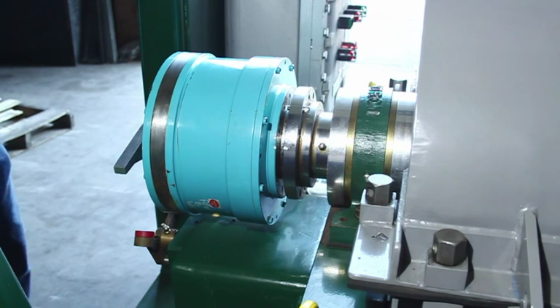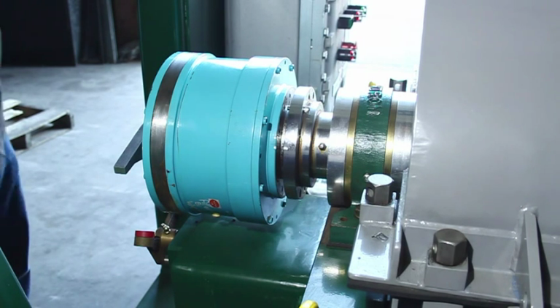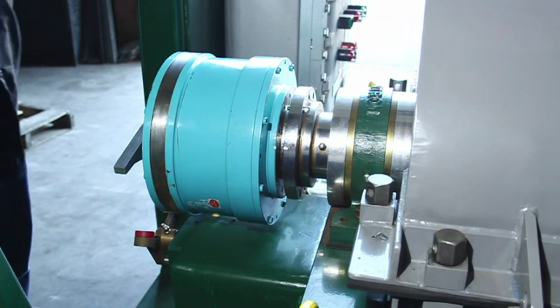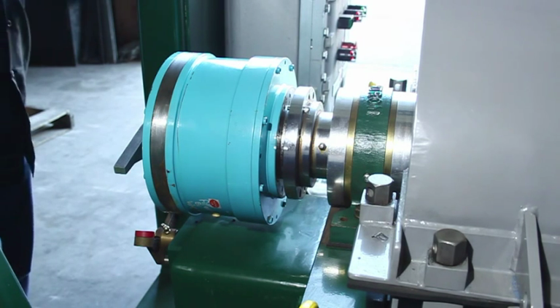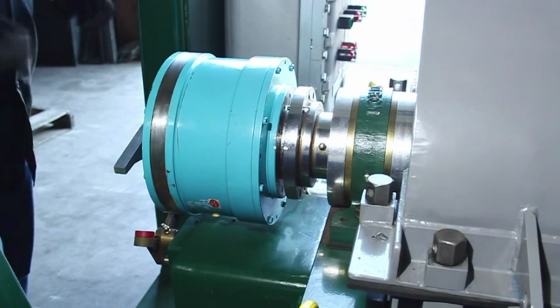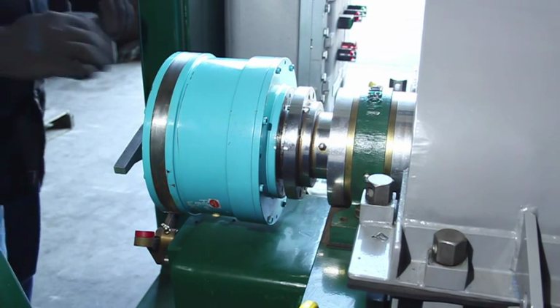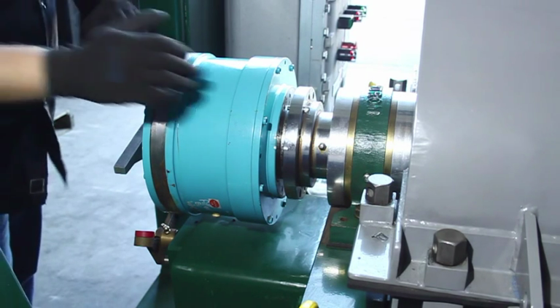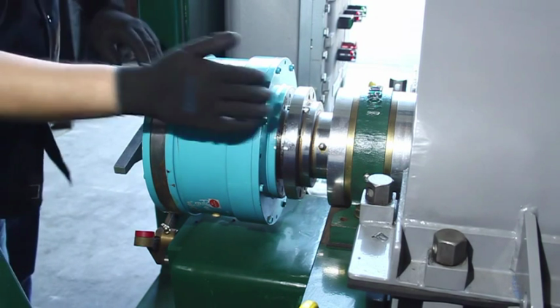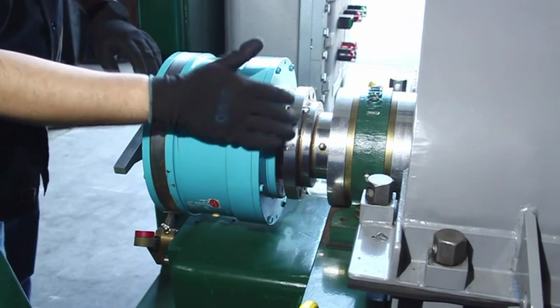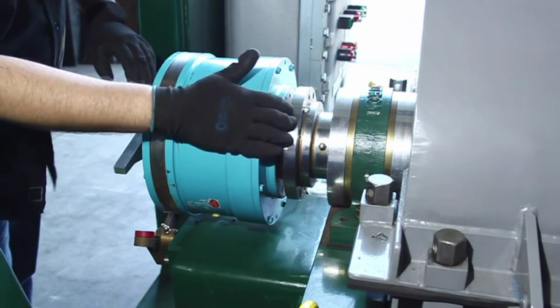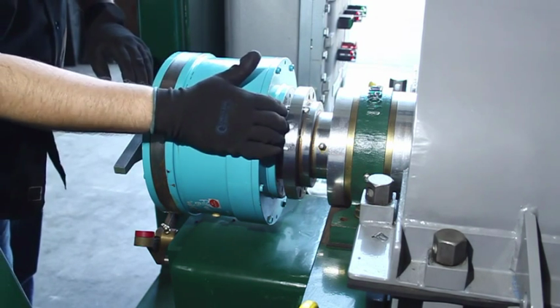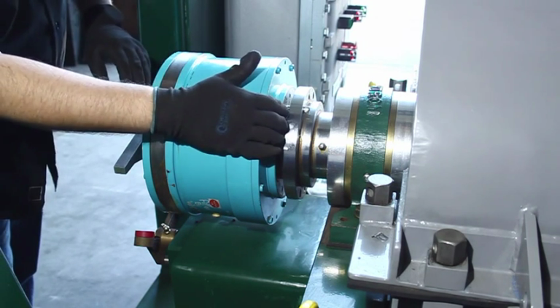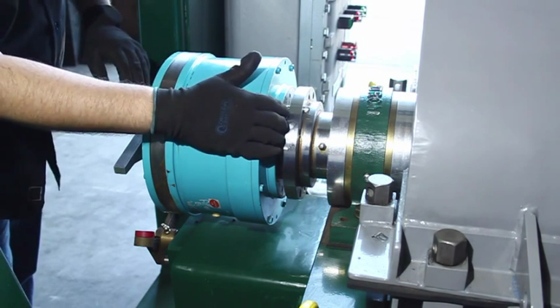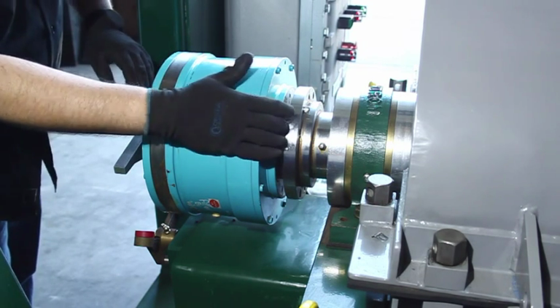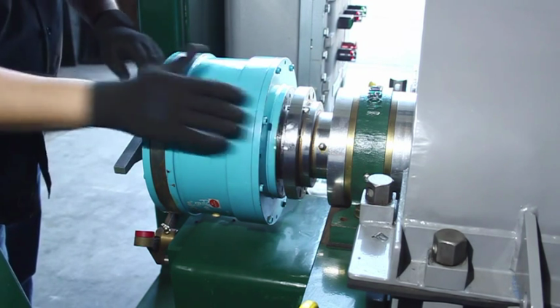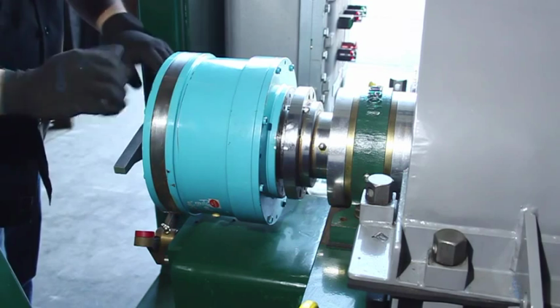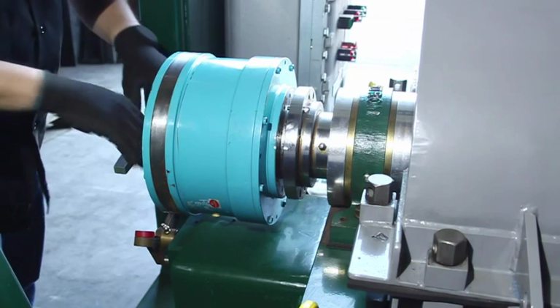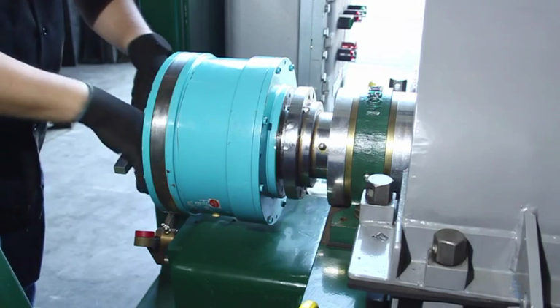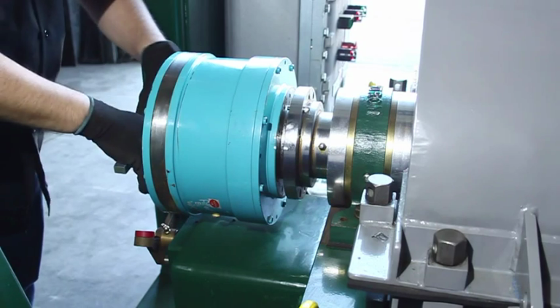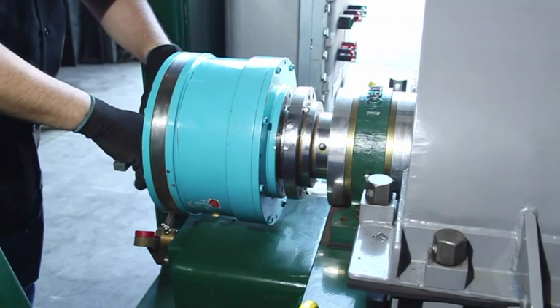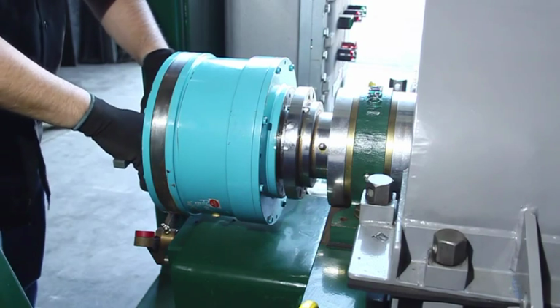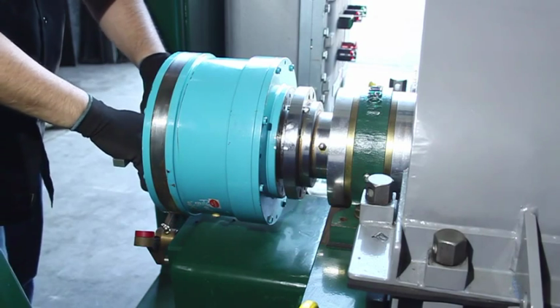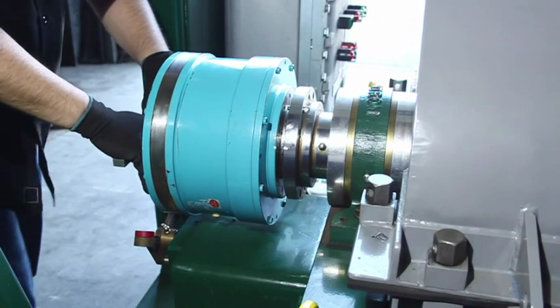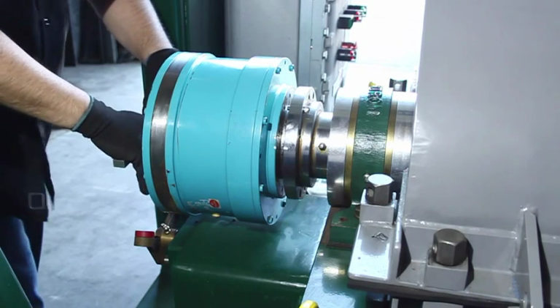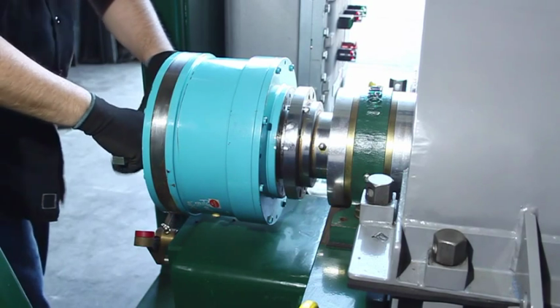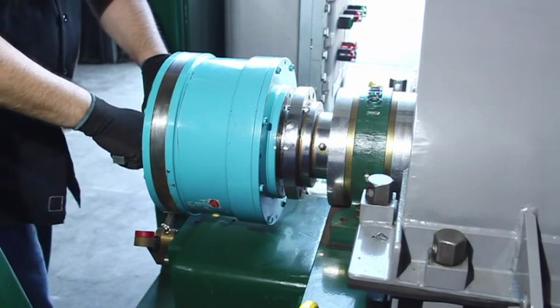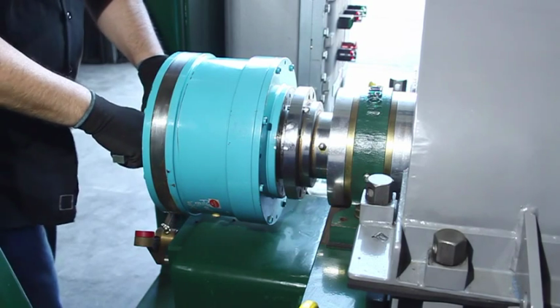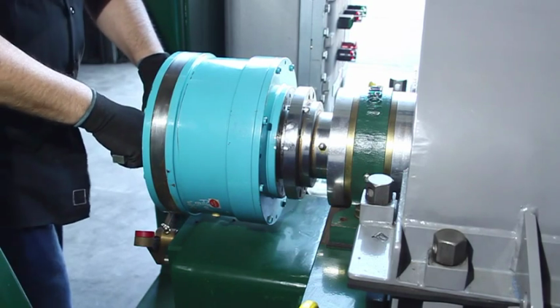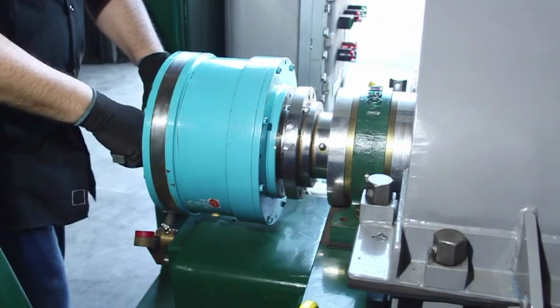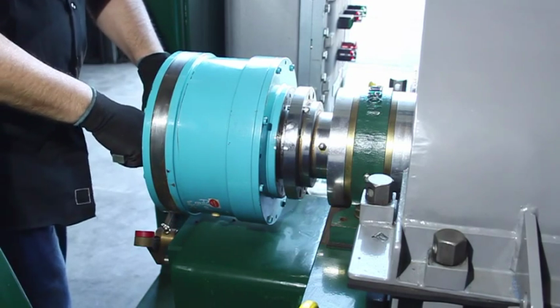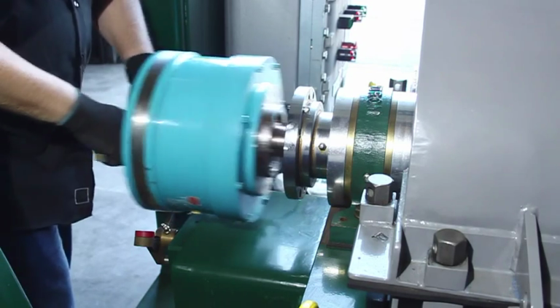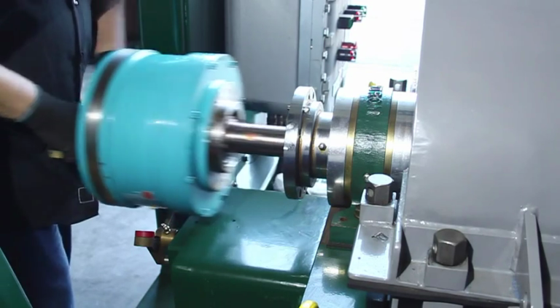With the gearbox free from the flange, grab it by the lever and pull it all the way out.